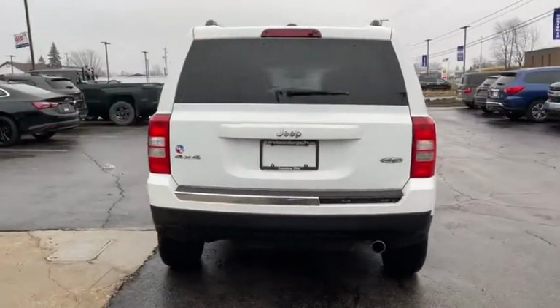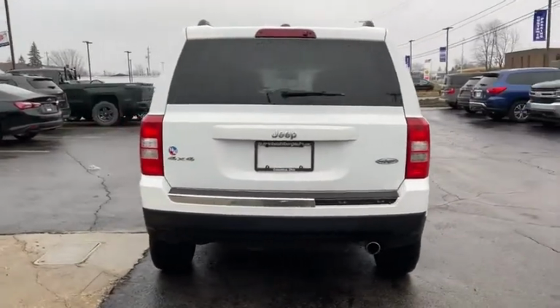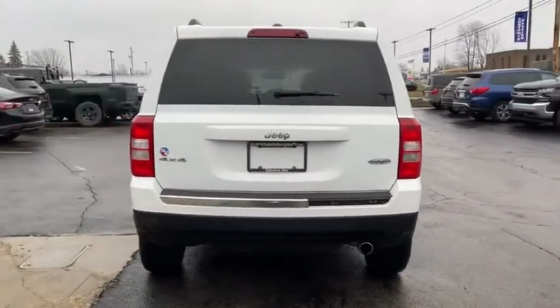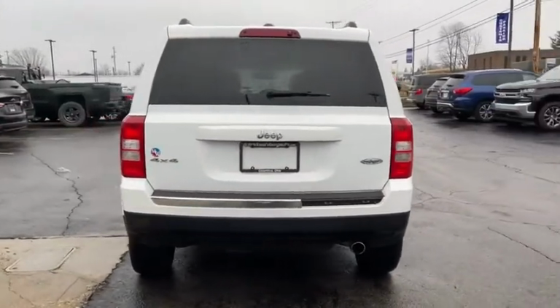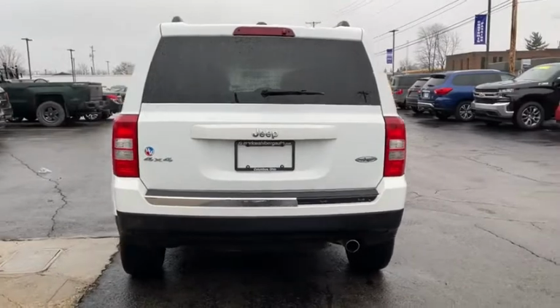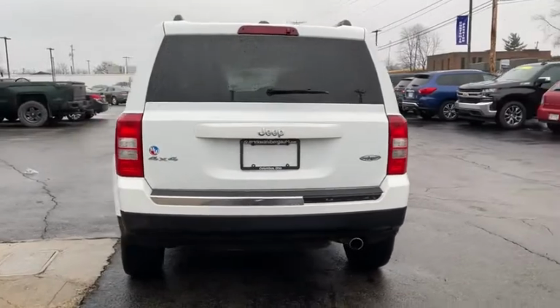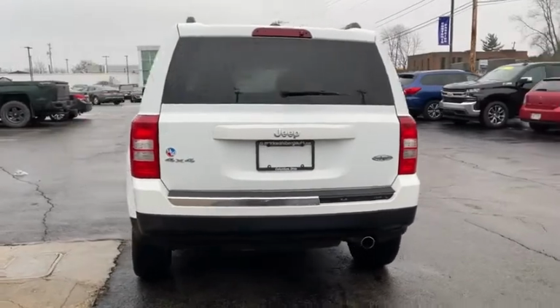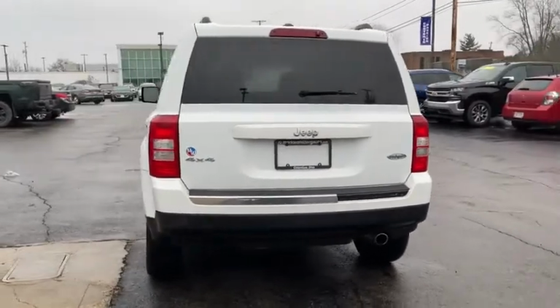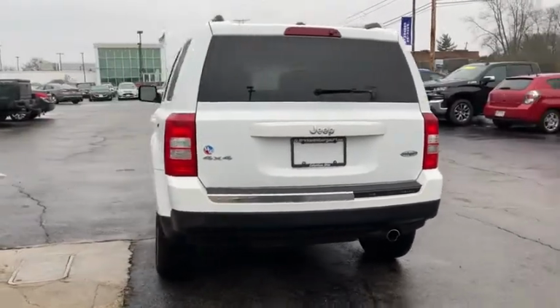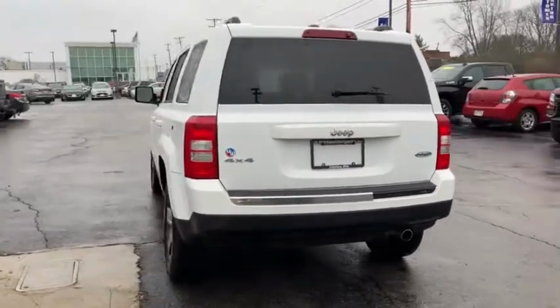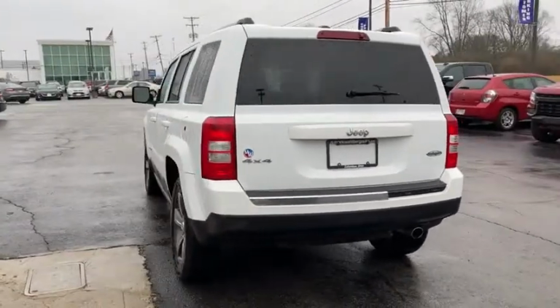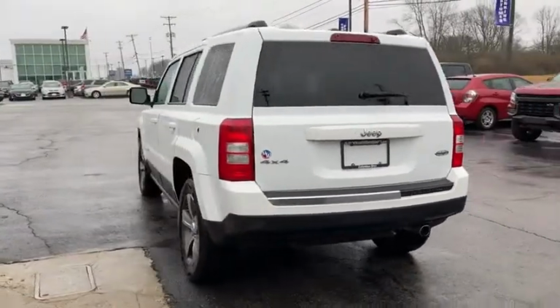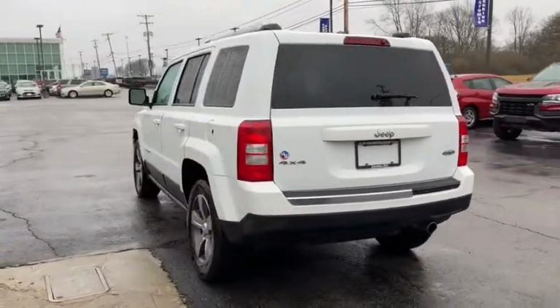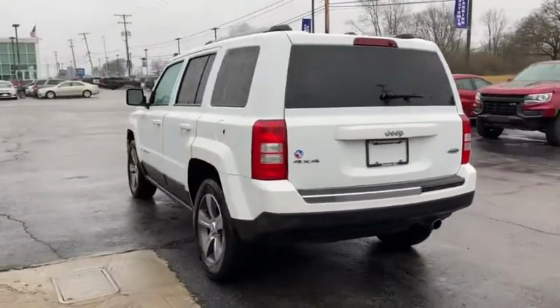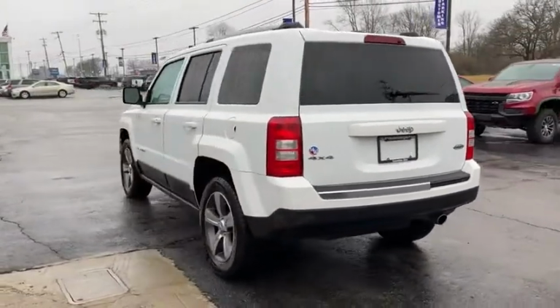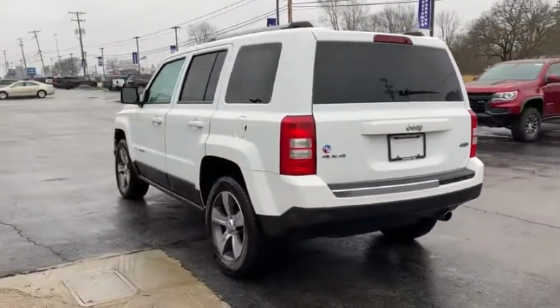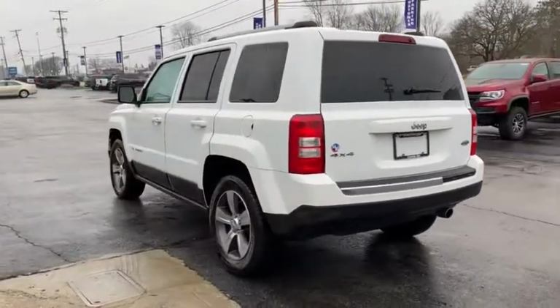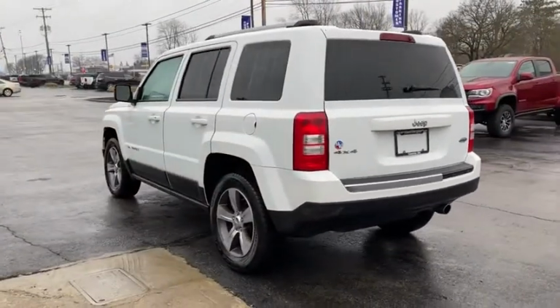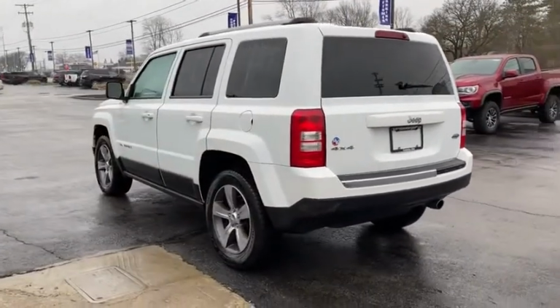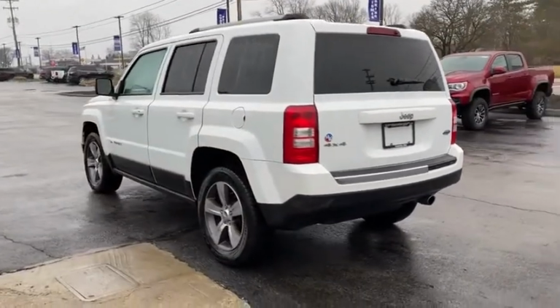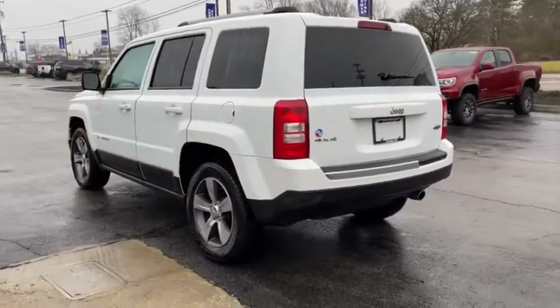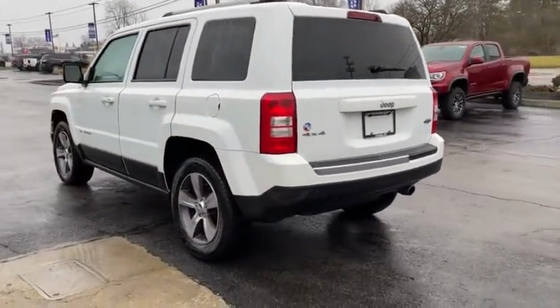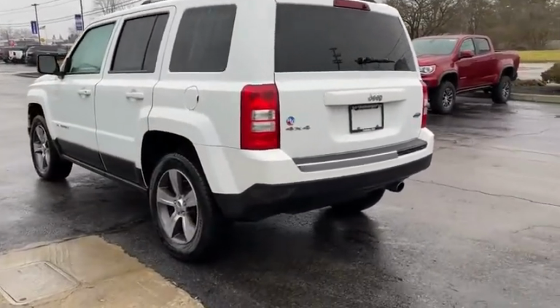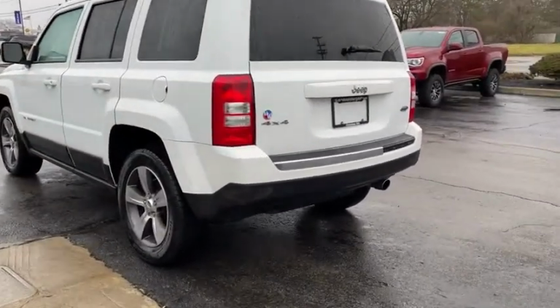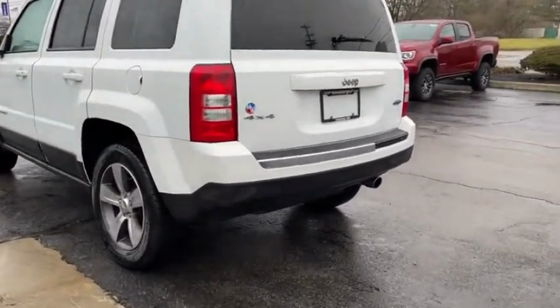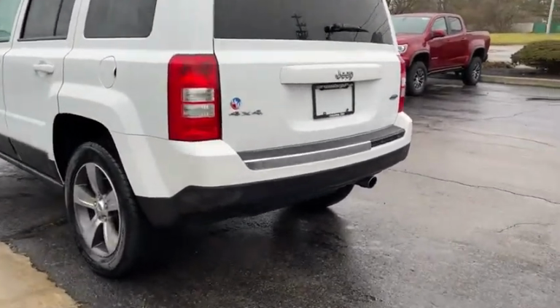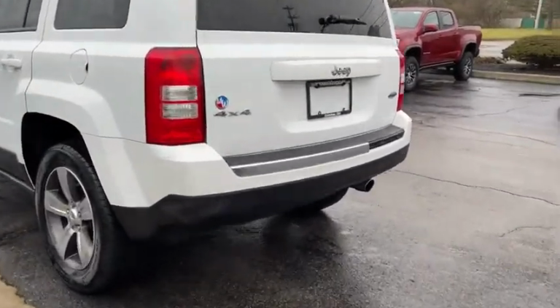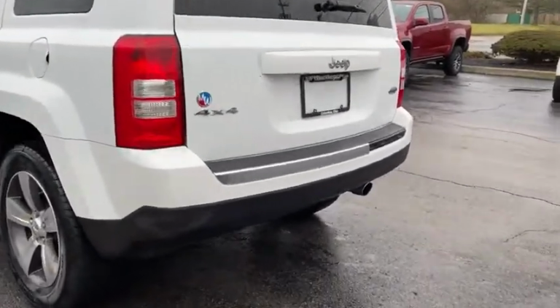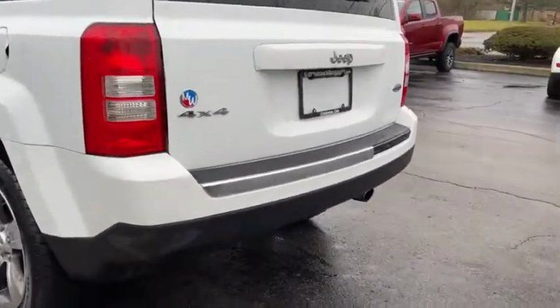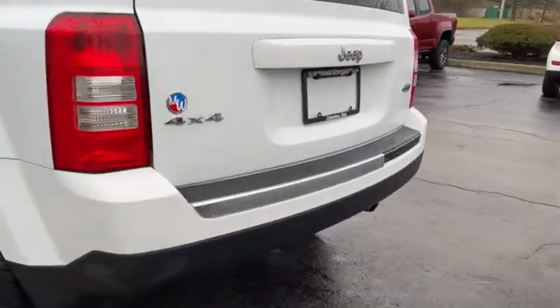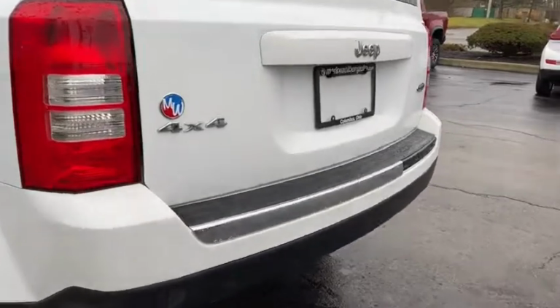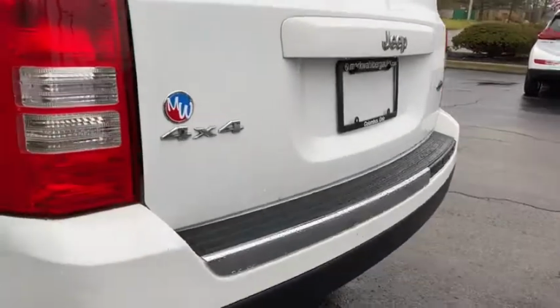The Patriot has plenty of room inside for any size family. This vehicle has less than 80,000 miles.